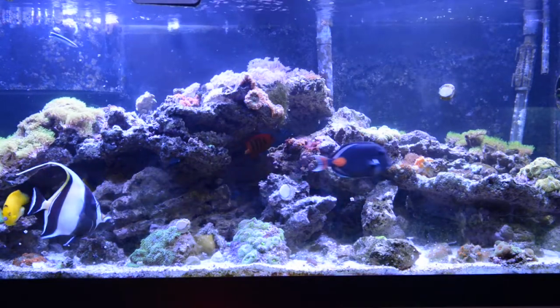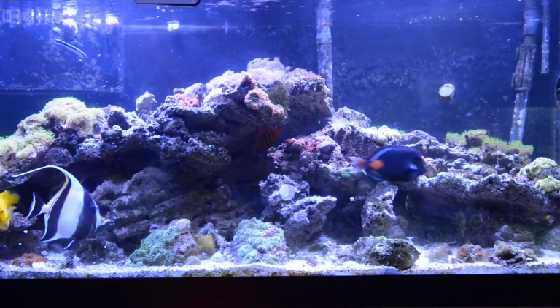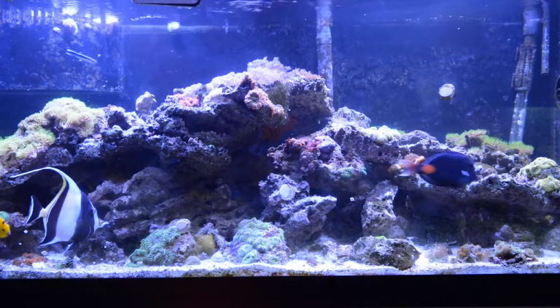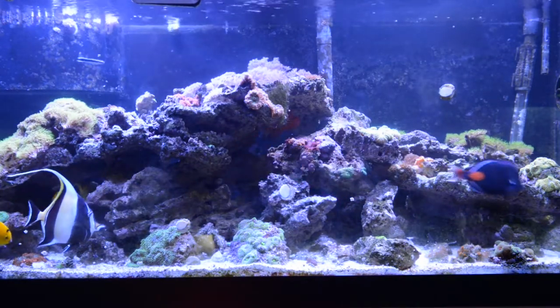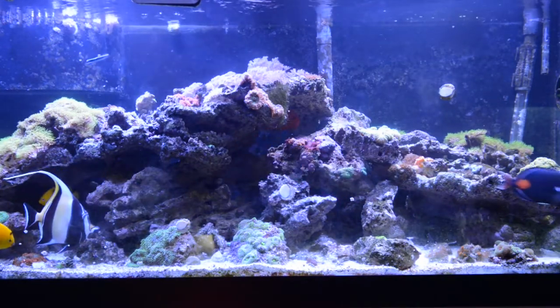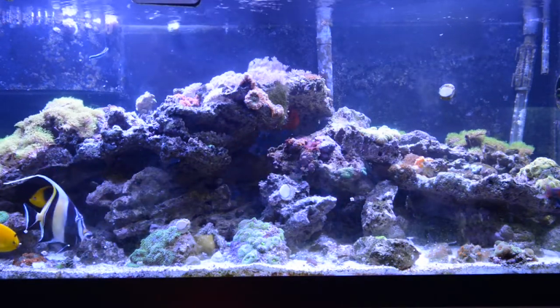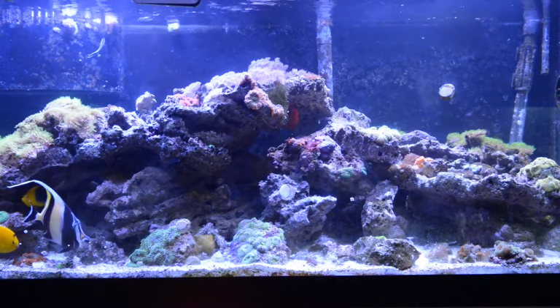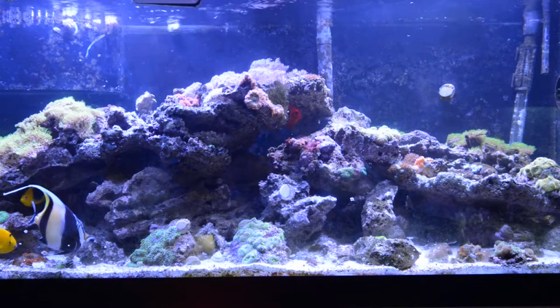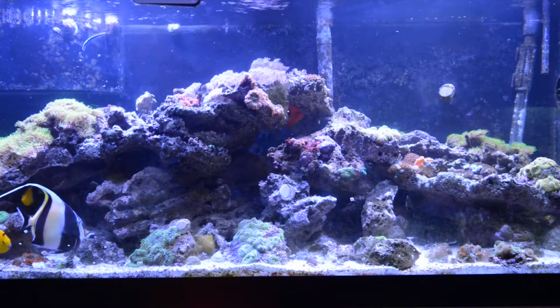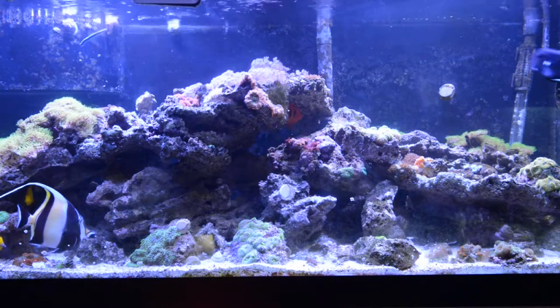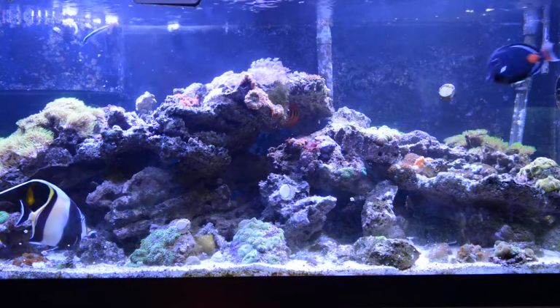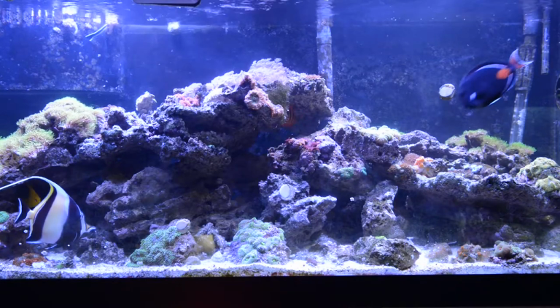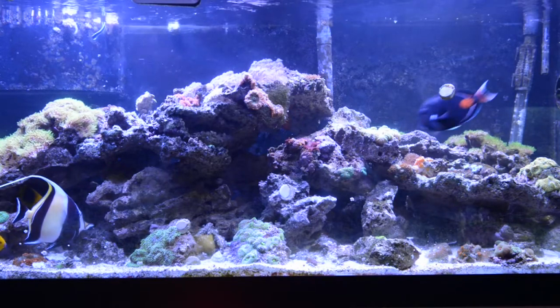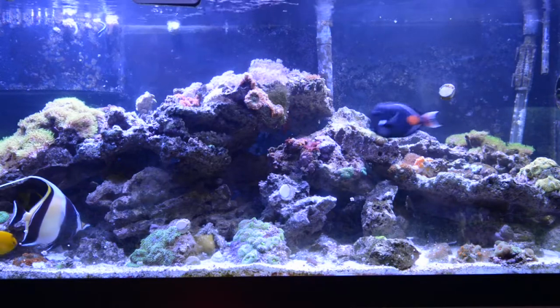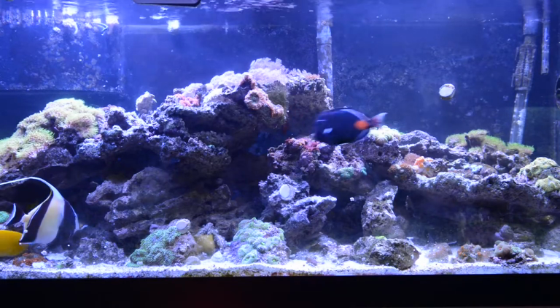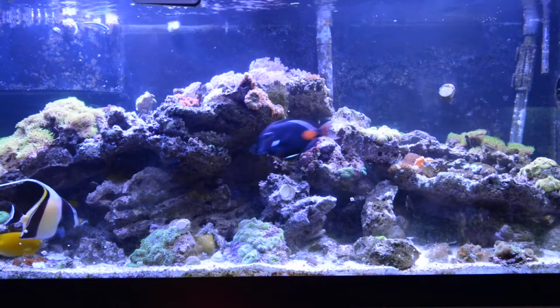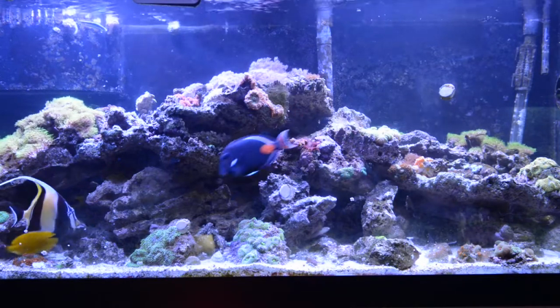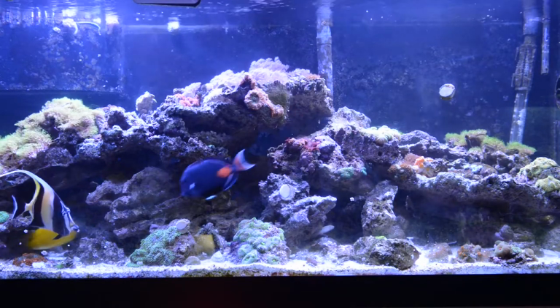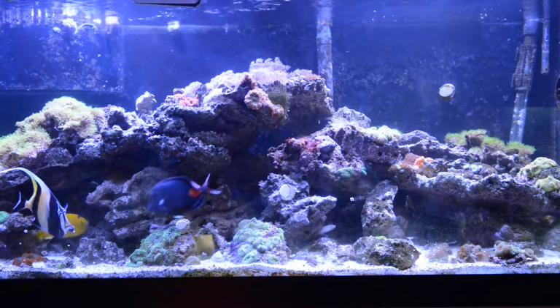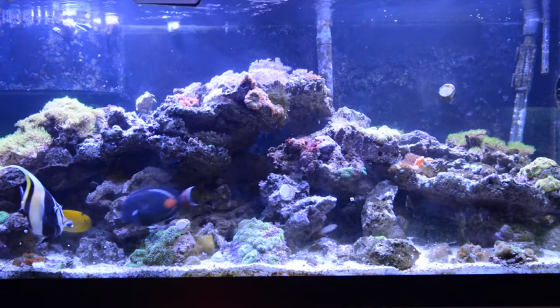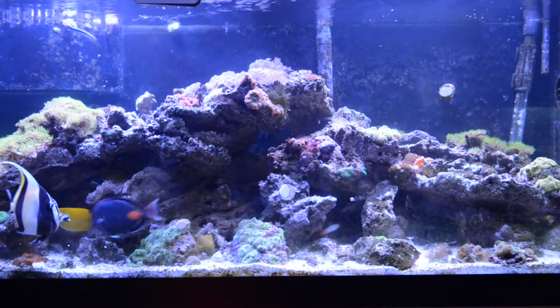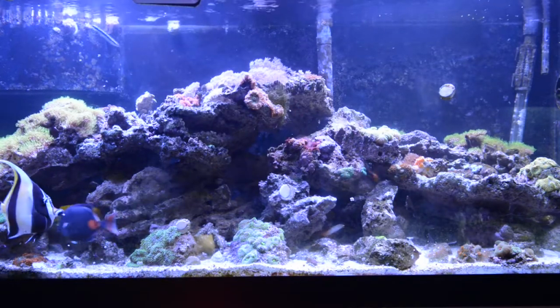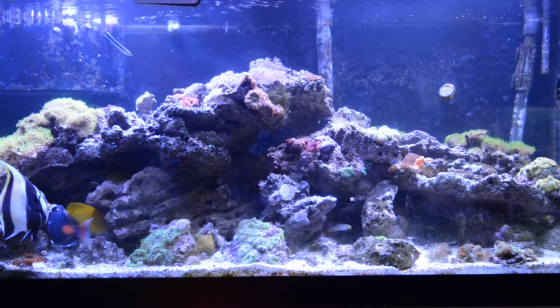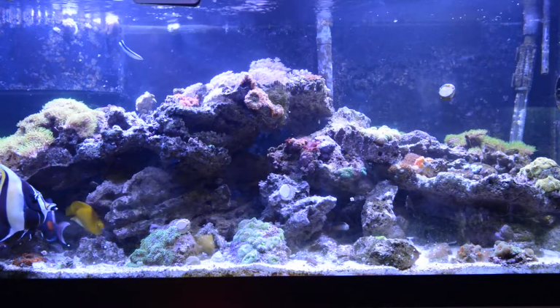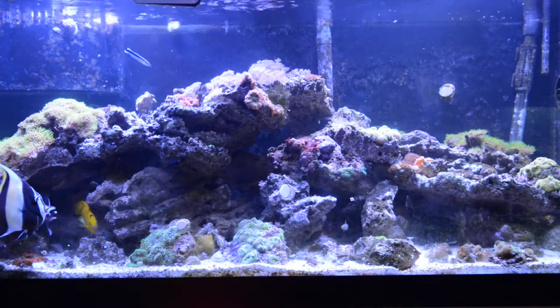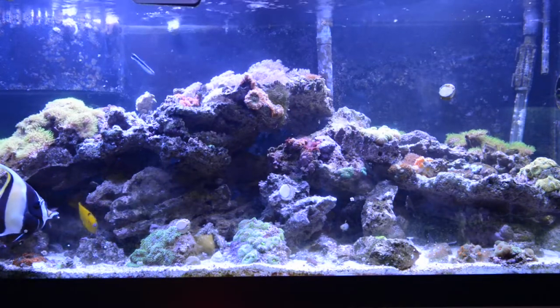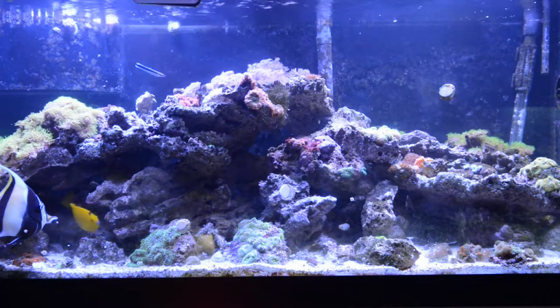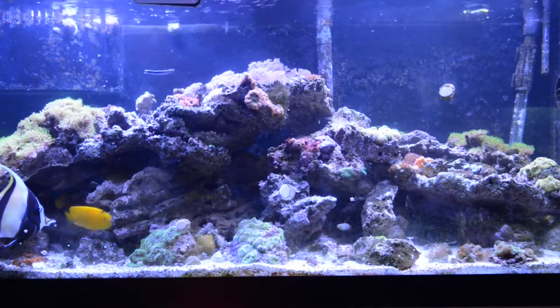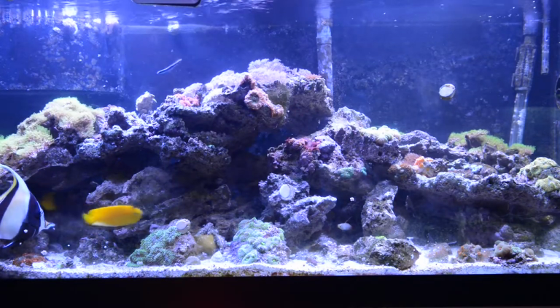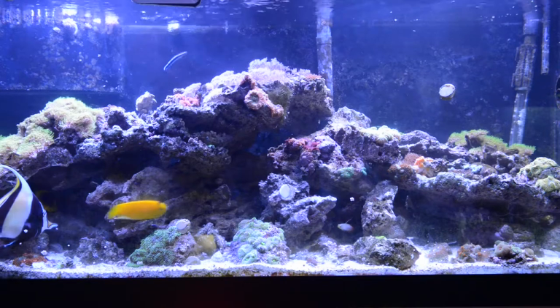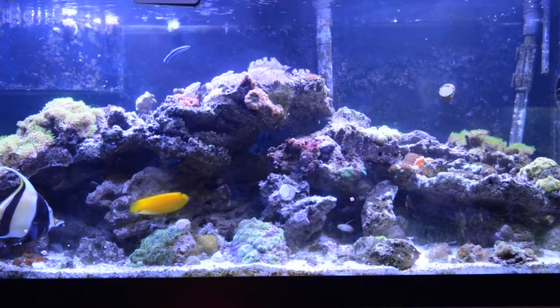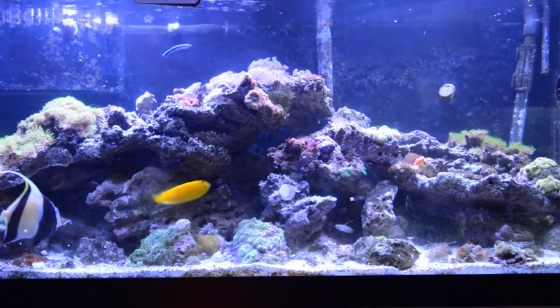I mean, it's not going to die from ich. I don't have to do a lot unless I put a lot of copper, so I just kind of dumped this fish in.